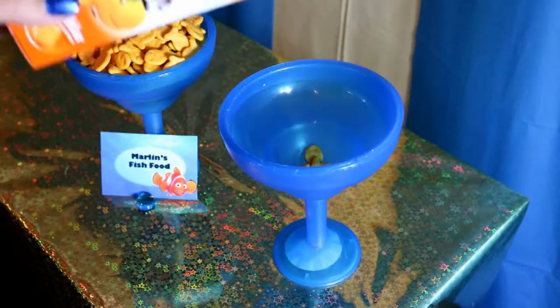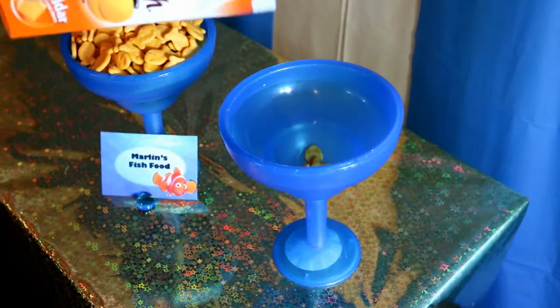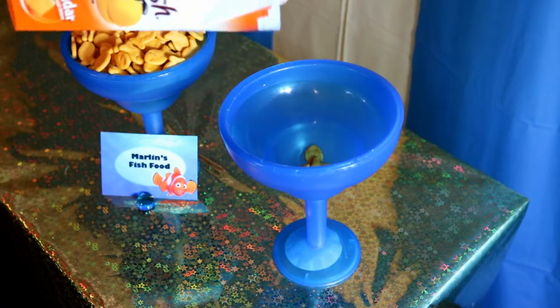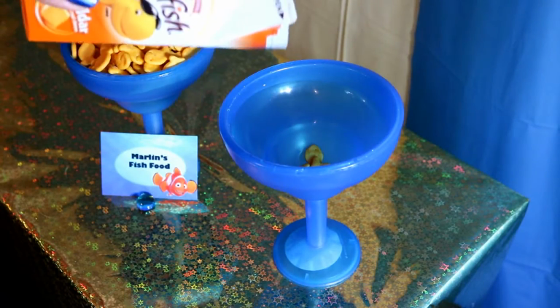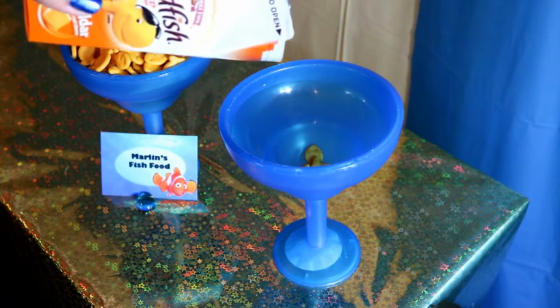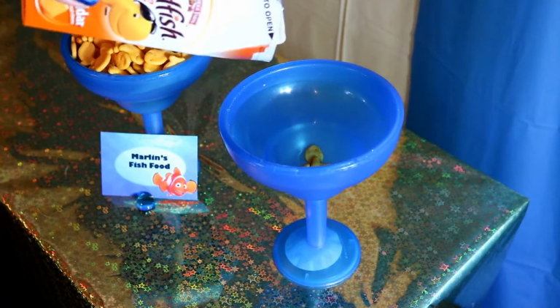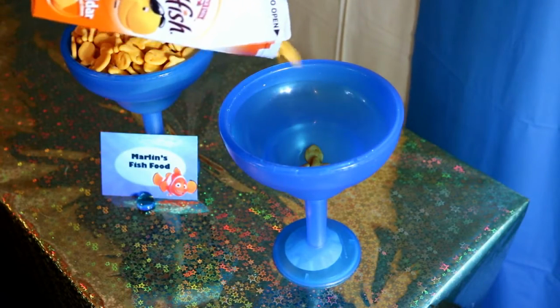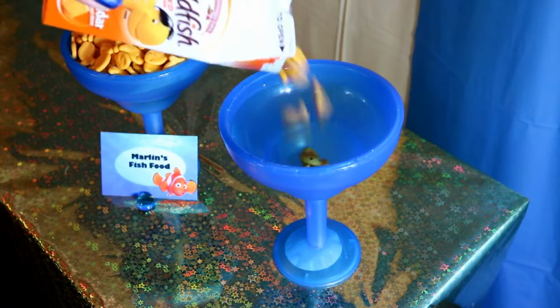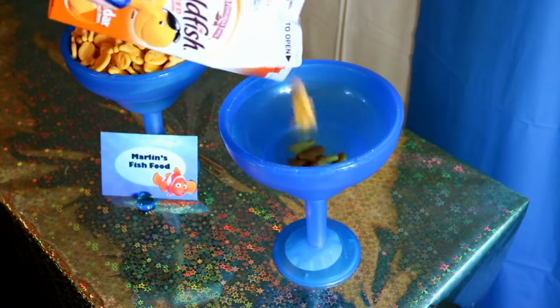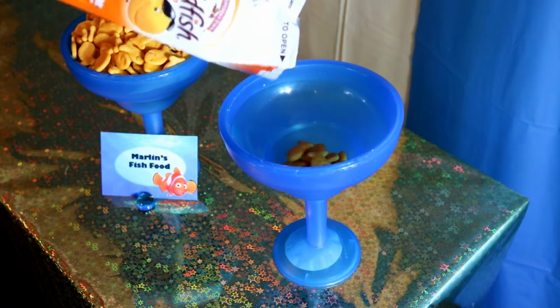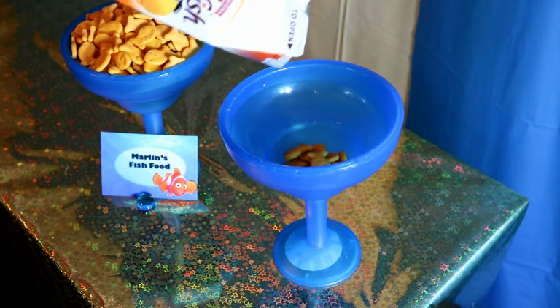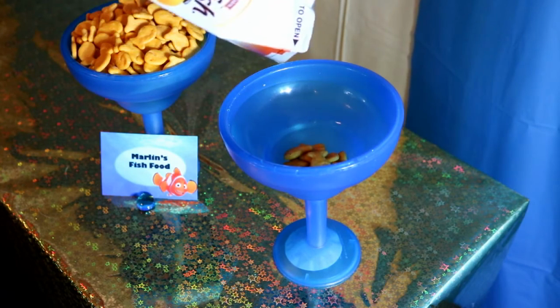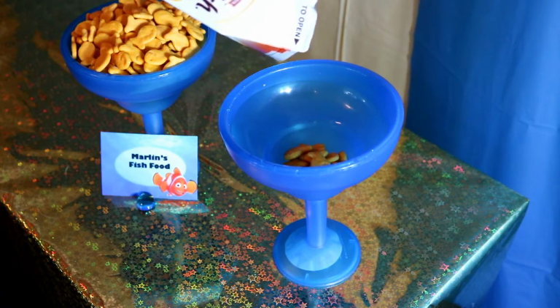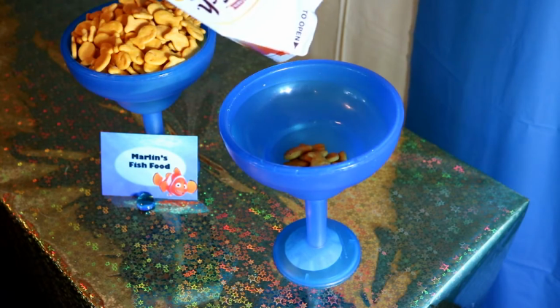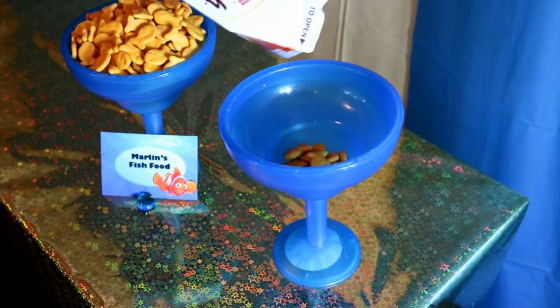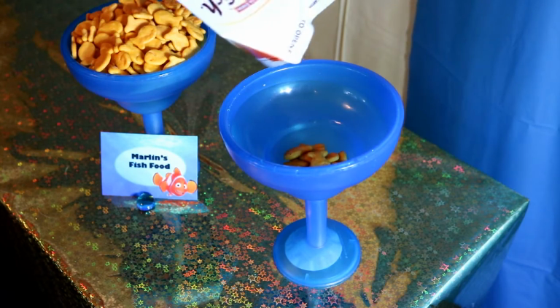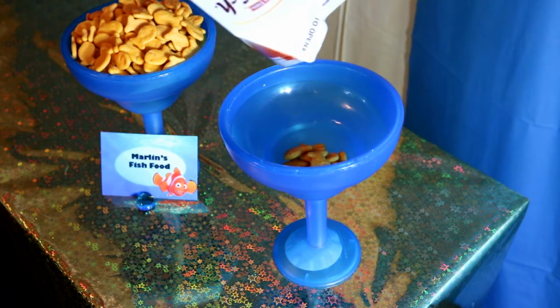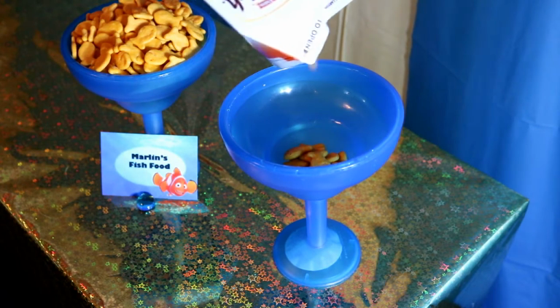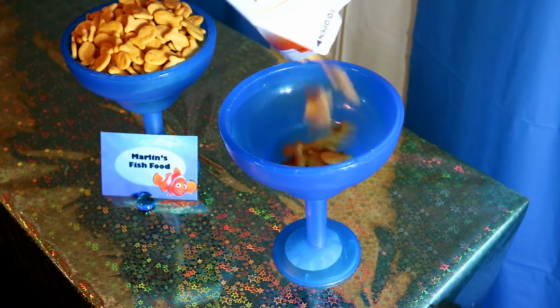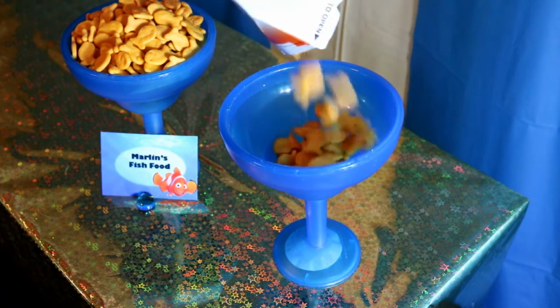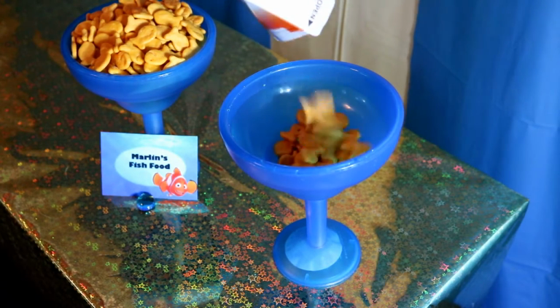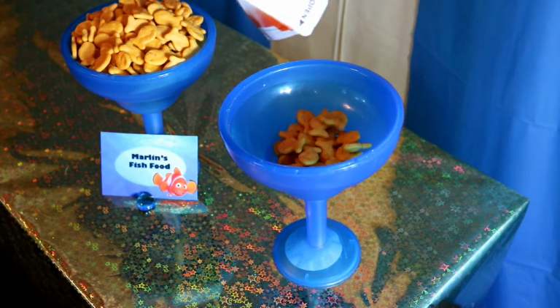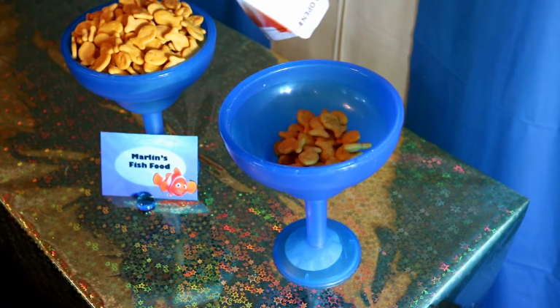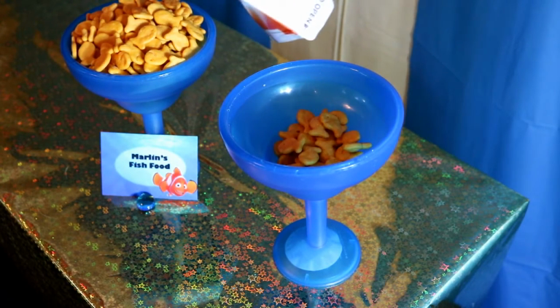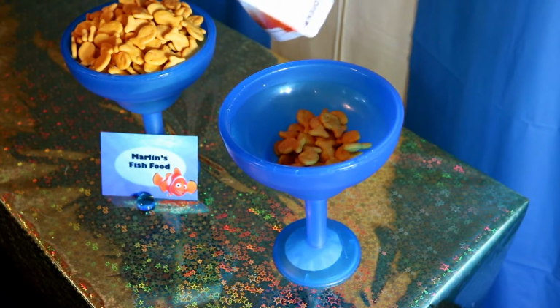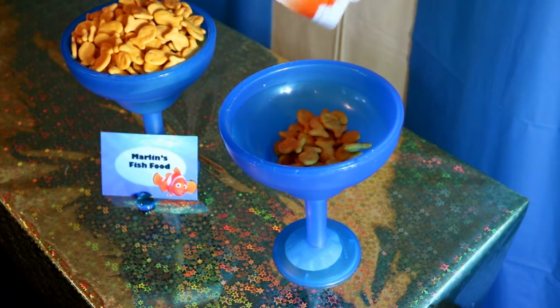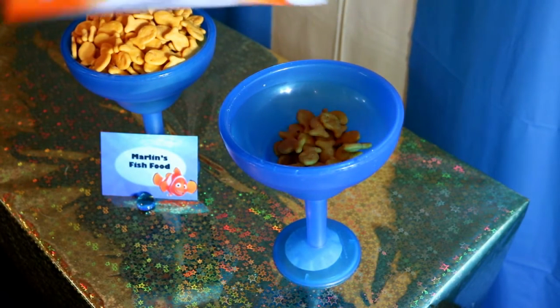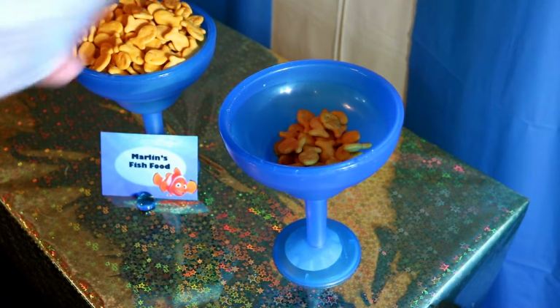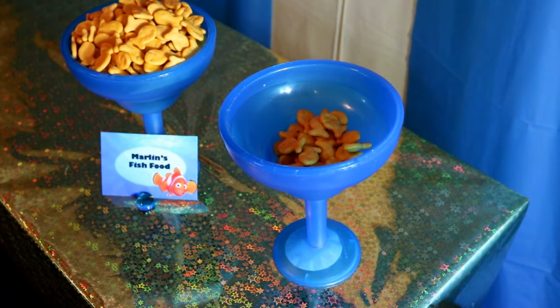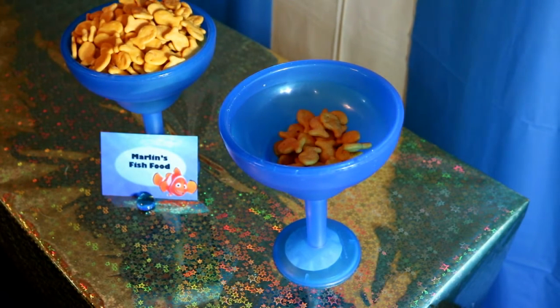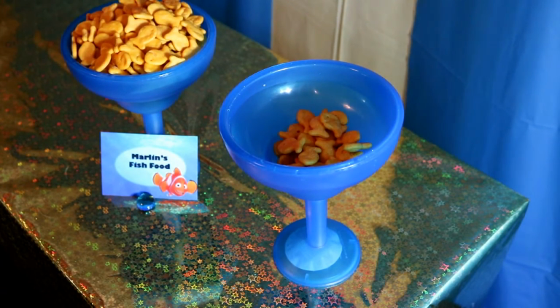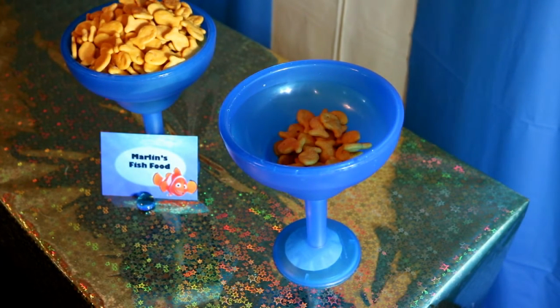For Marlin's fish food, I just took some goldfish crackers and put them in a cute margarita glass that I got from the Dollar Tree.